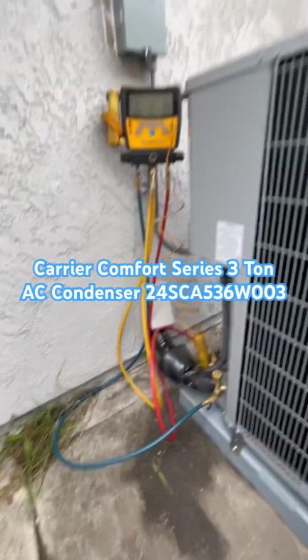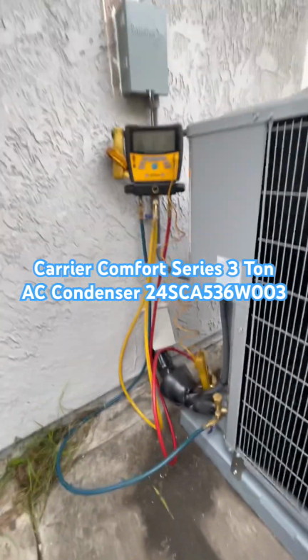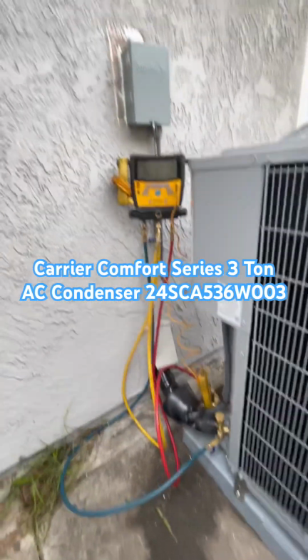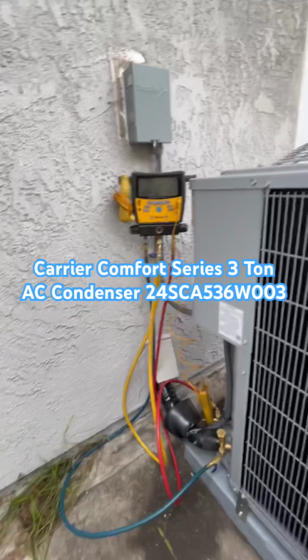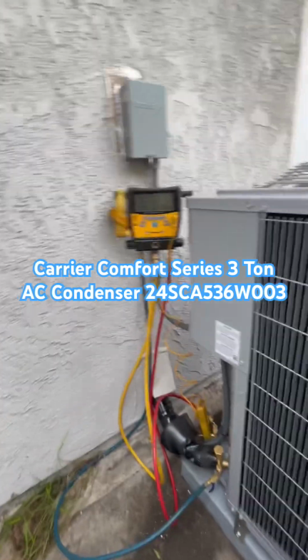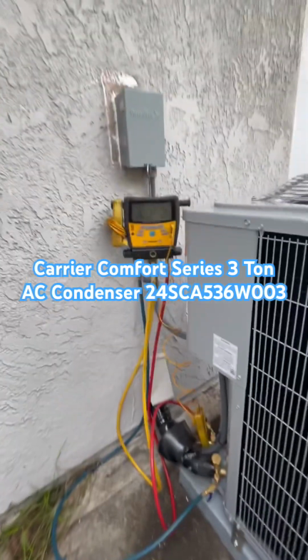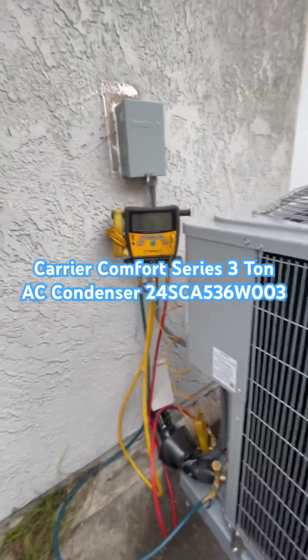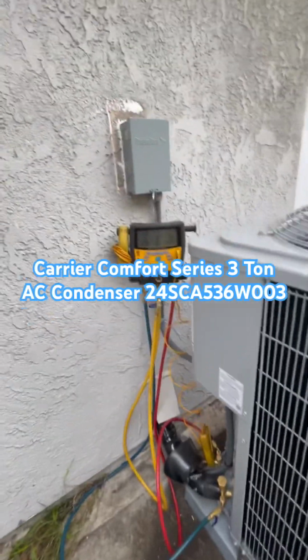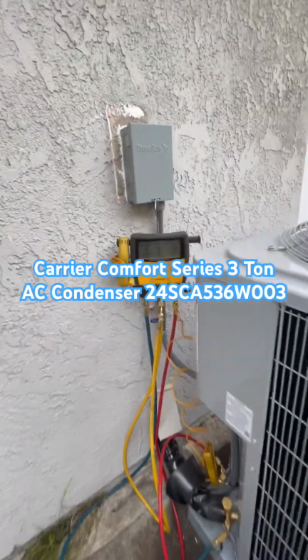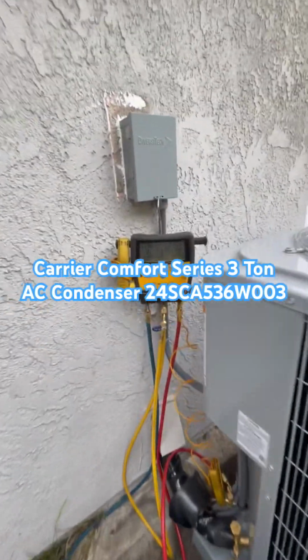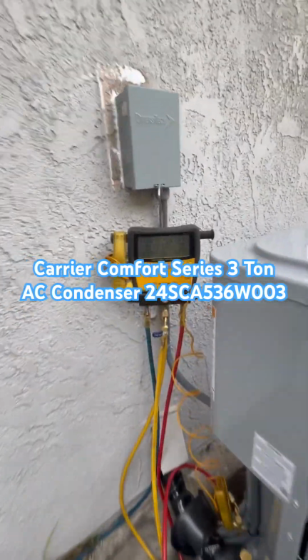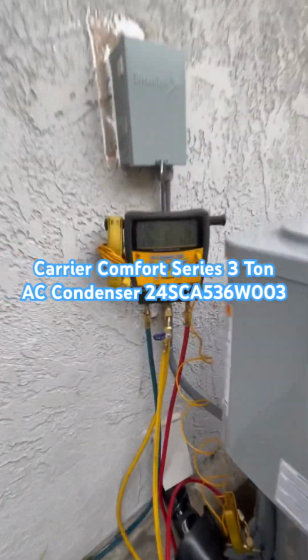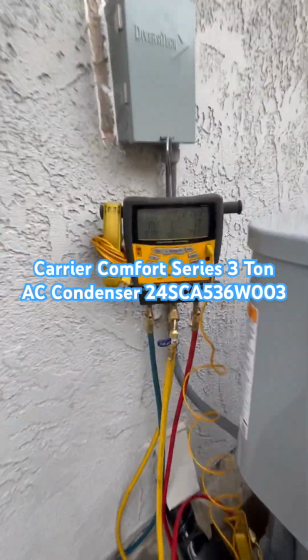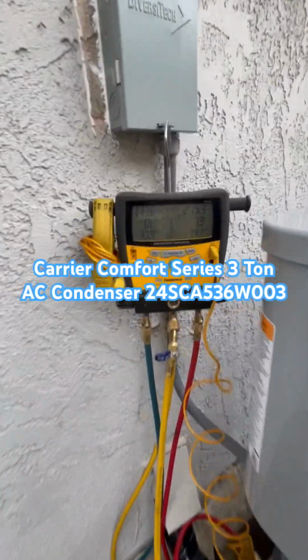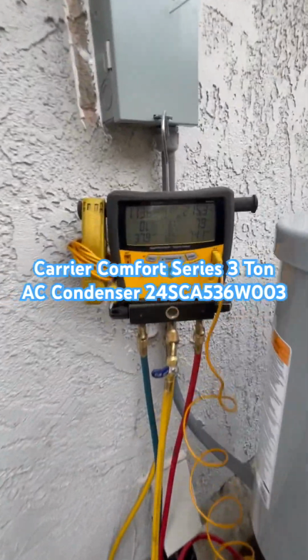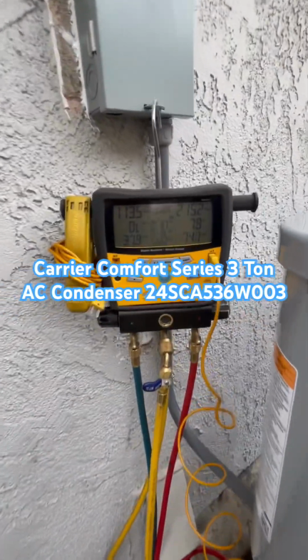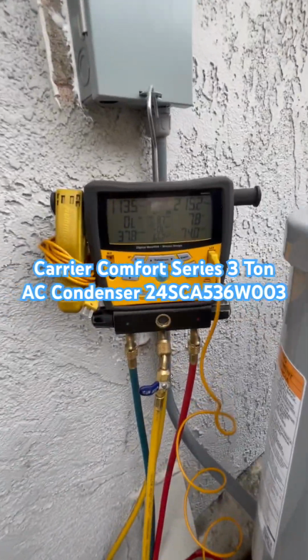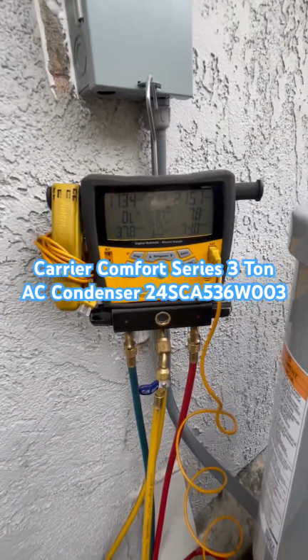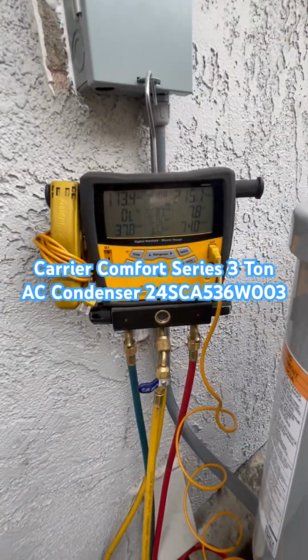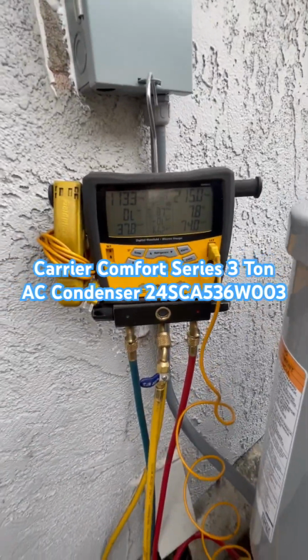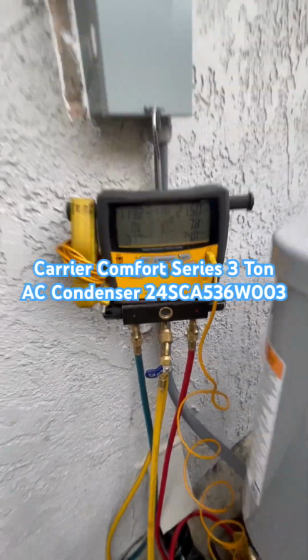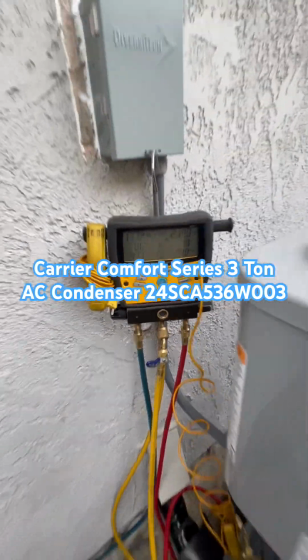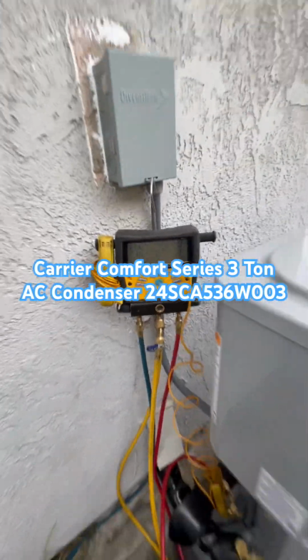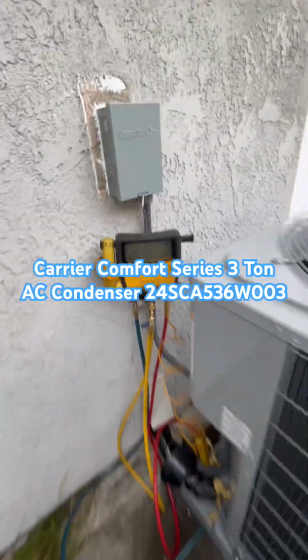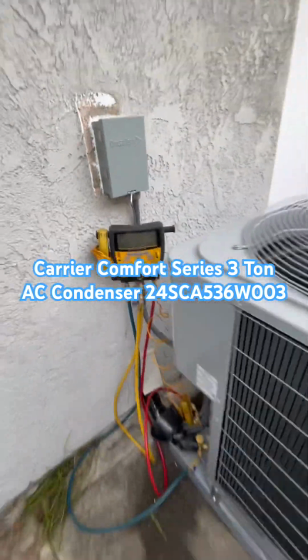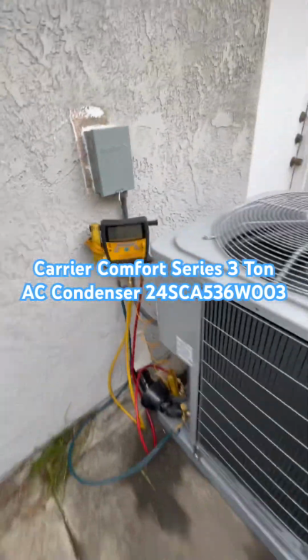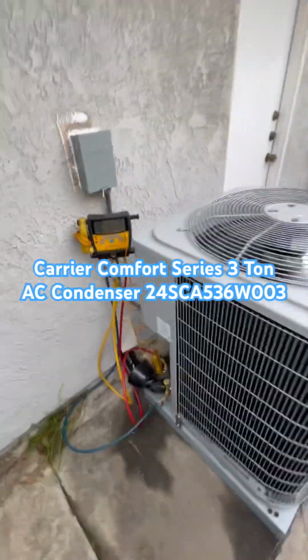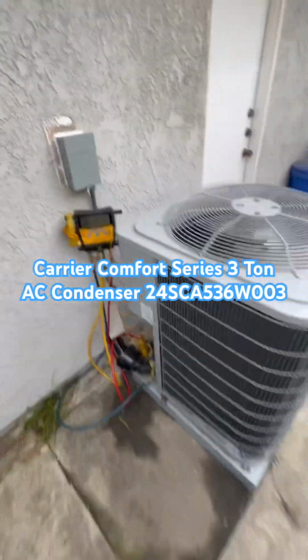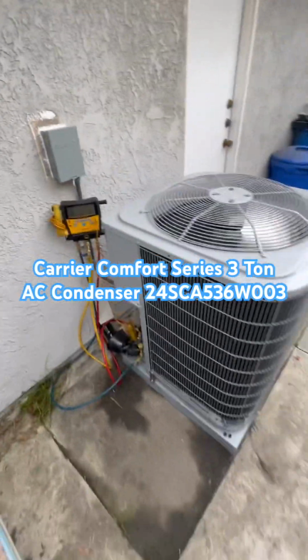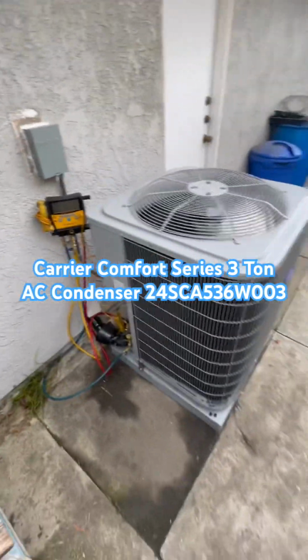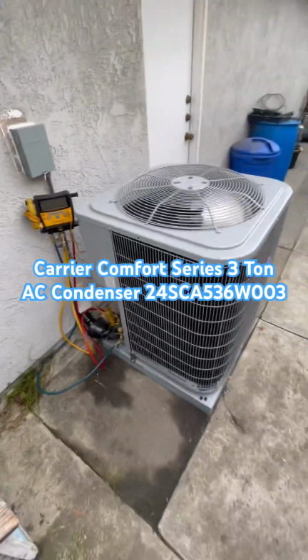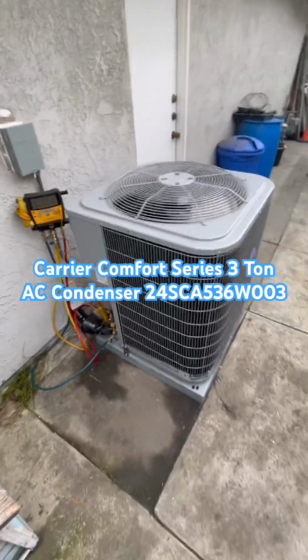Right now we are doing a charge on this unit and everything looks great. Let me know what you think.